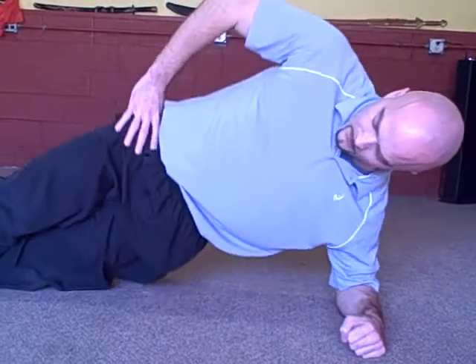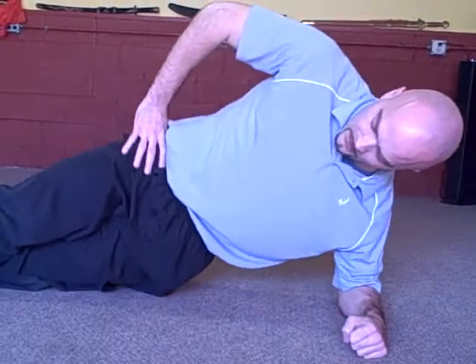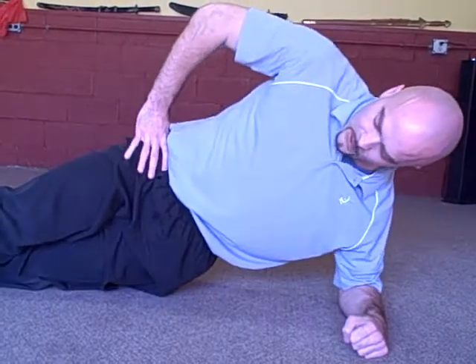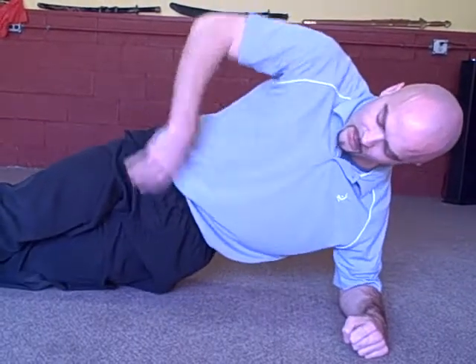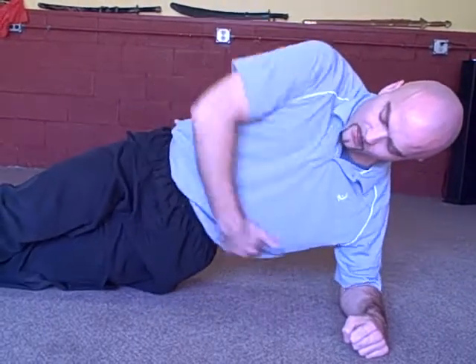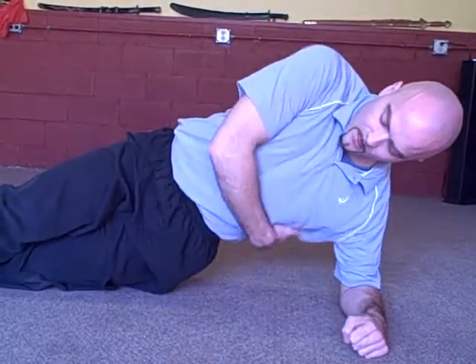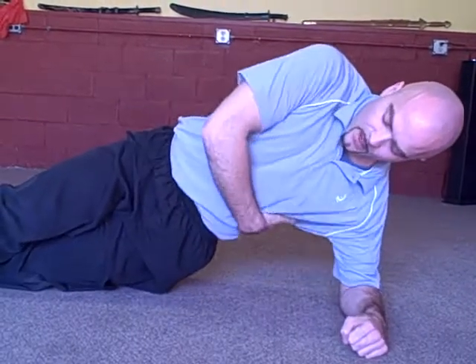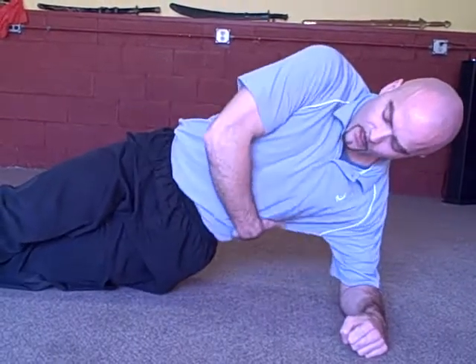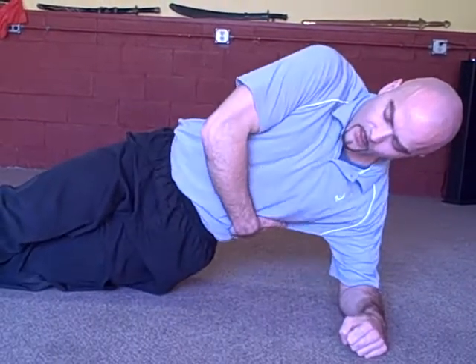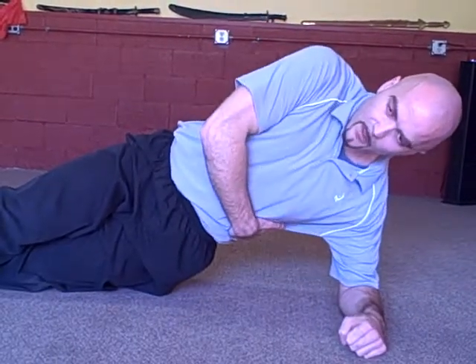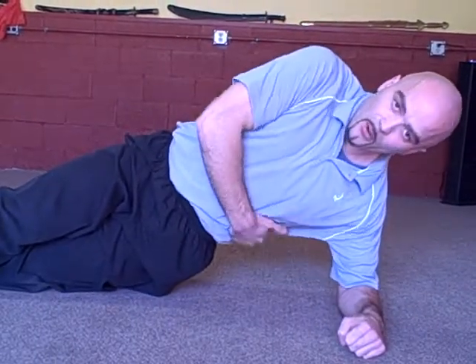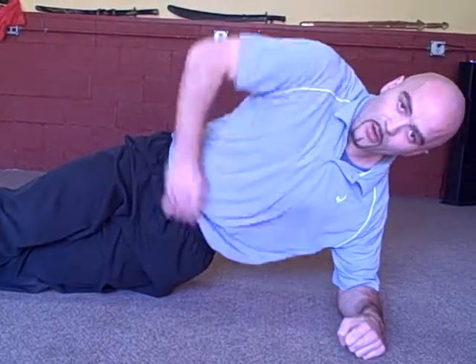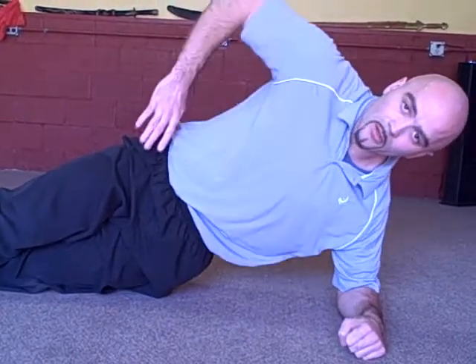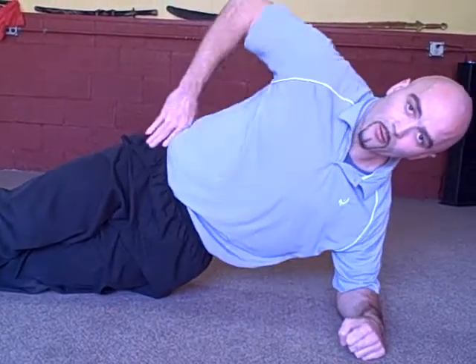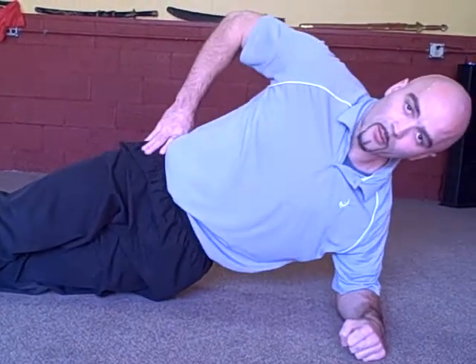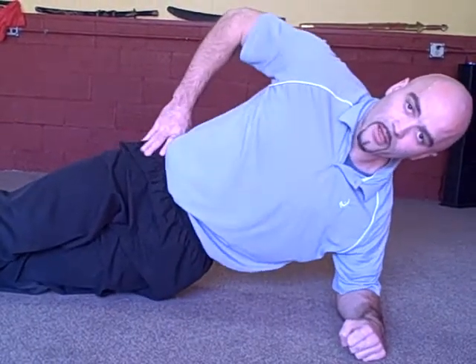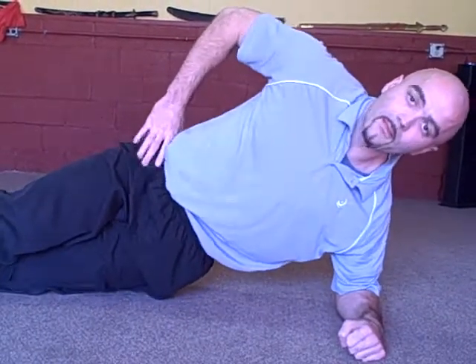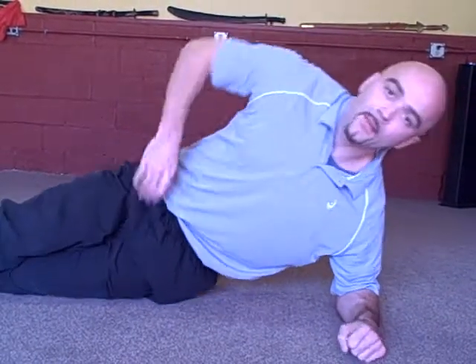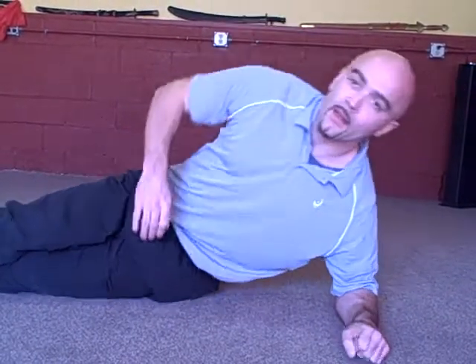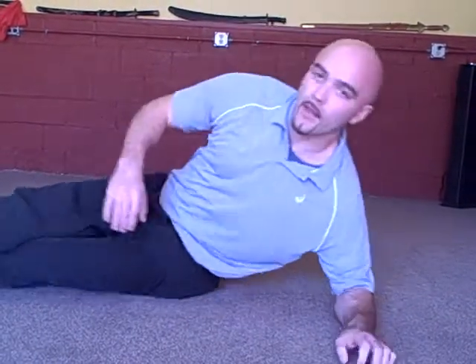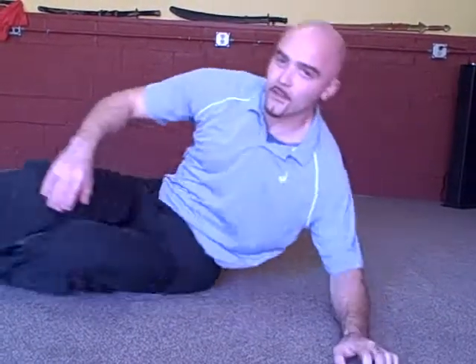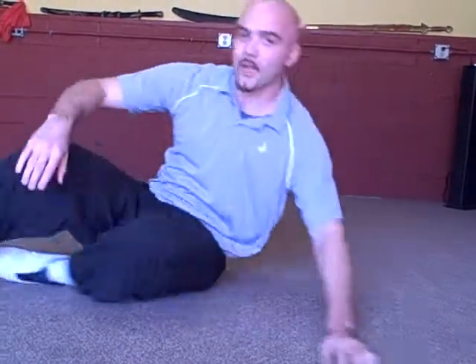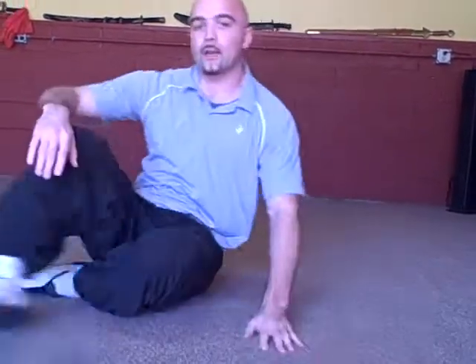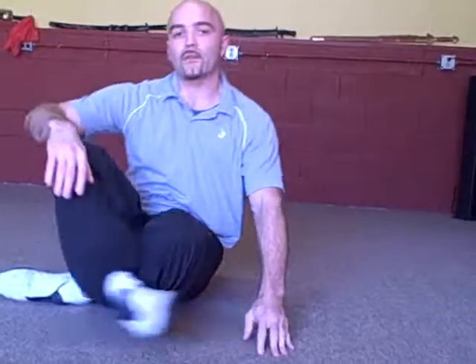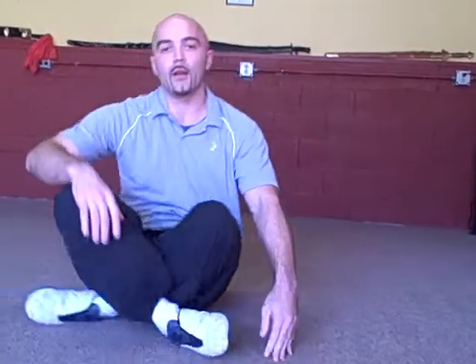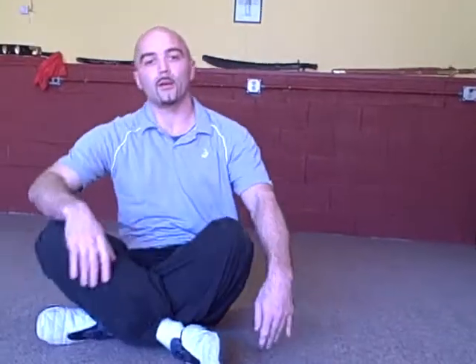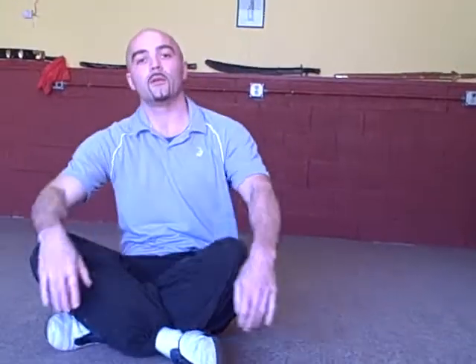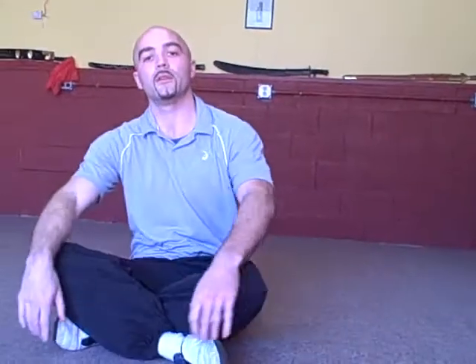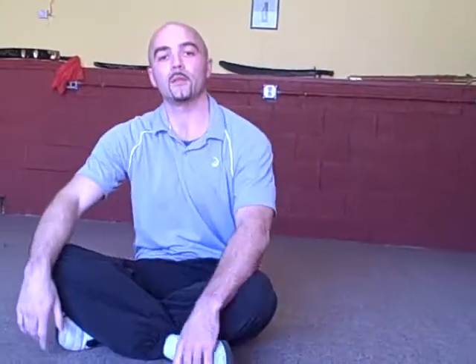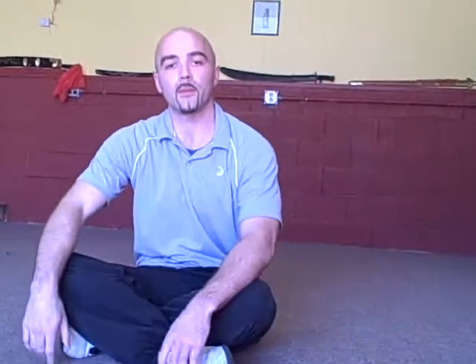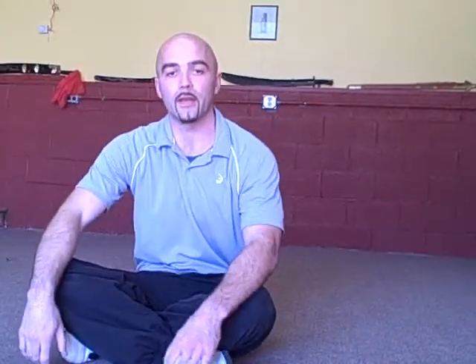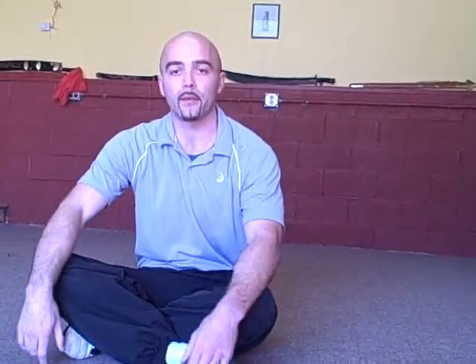It shouldn't take very many — you'll feel that burn in the lower oblique. That's your side plank from elbow, hips up and down. Let's go.